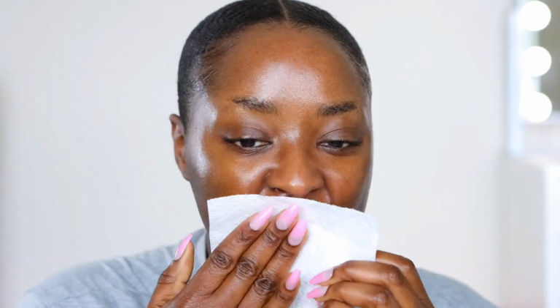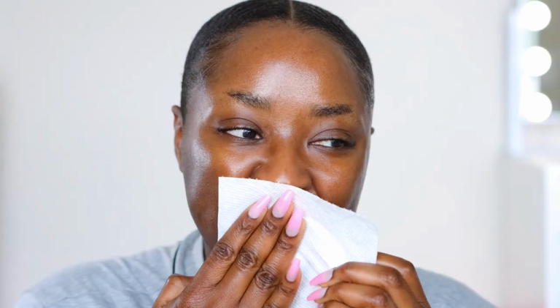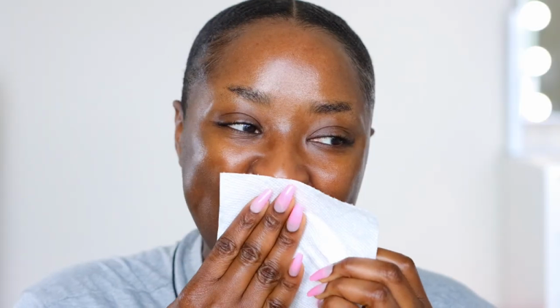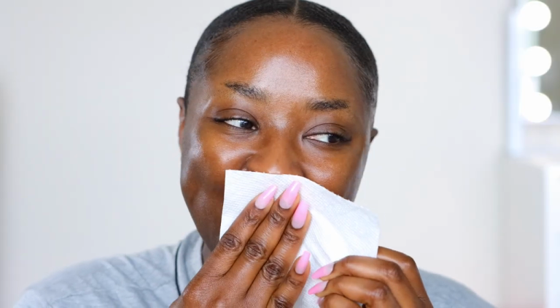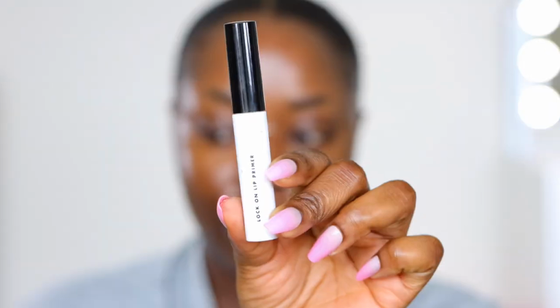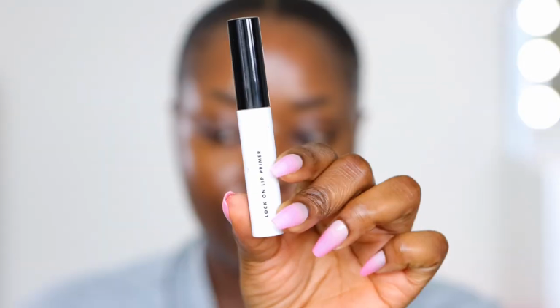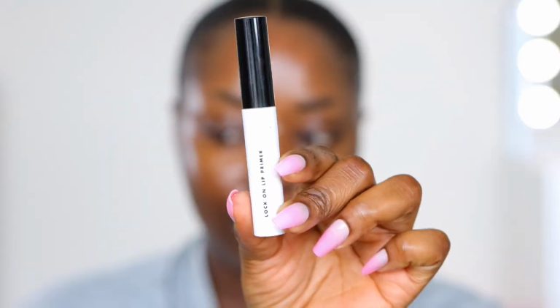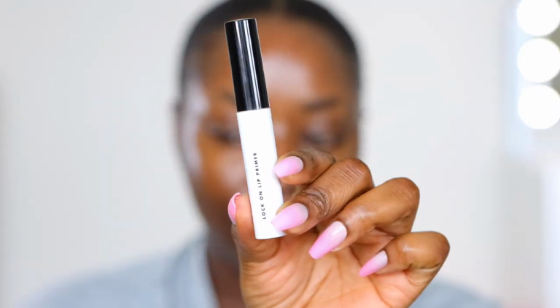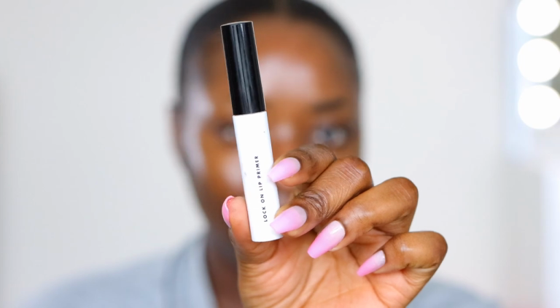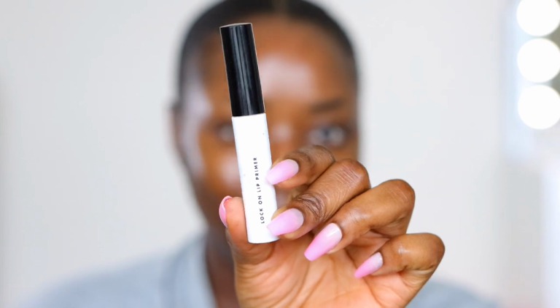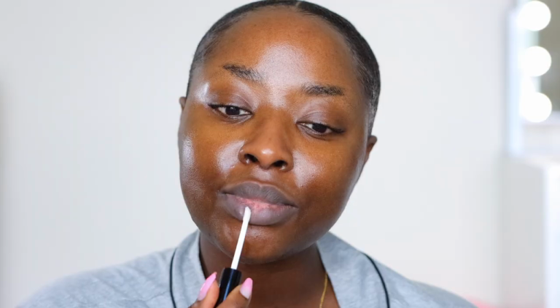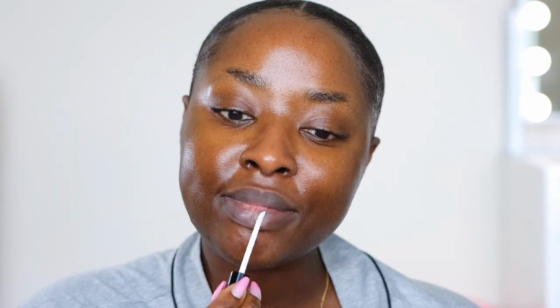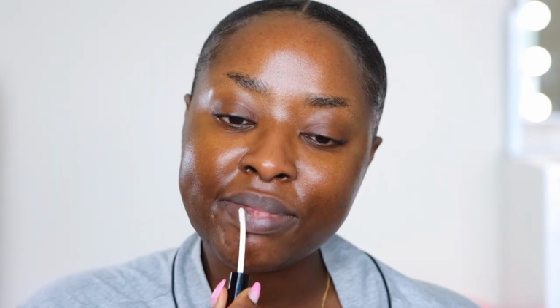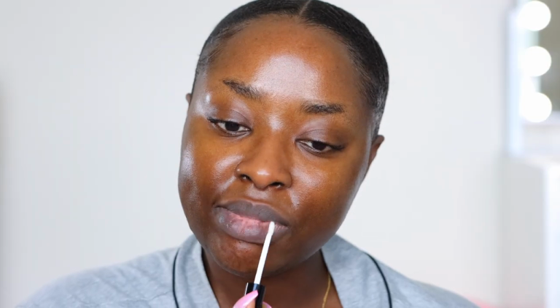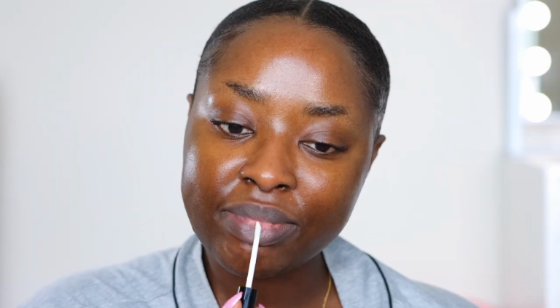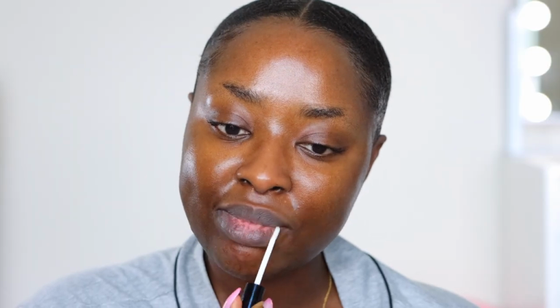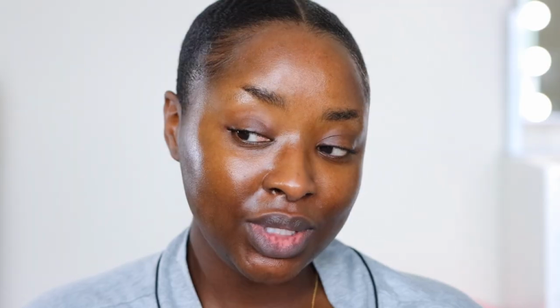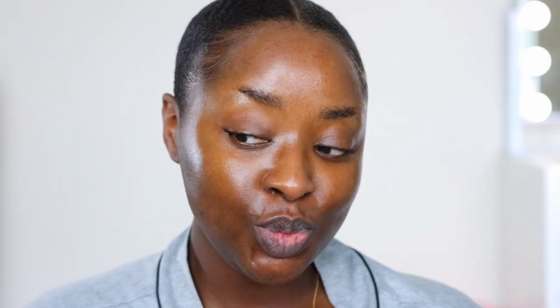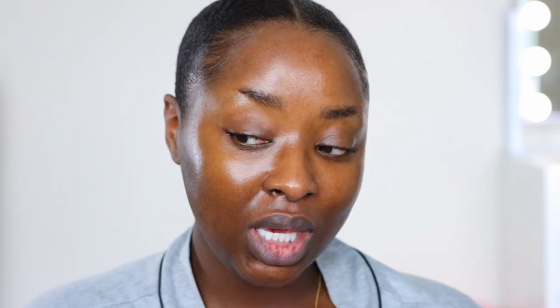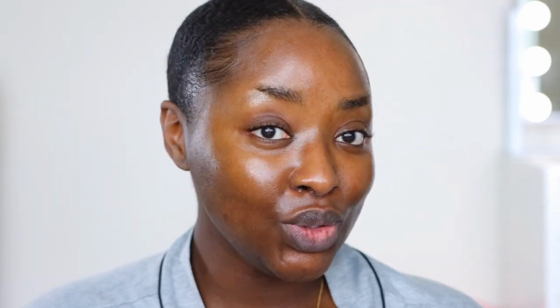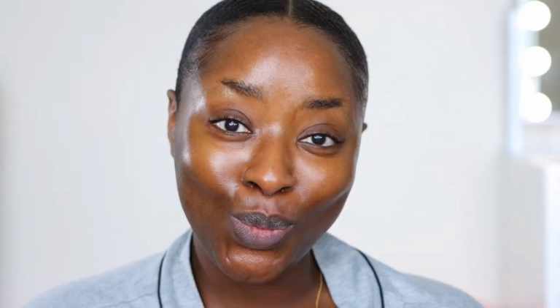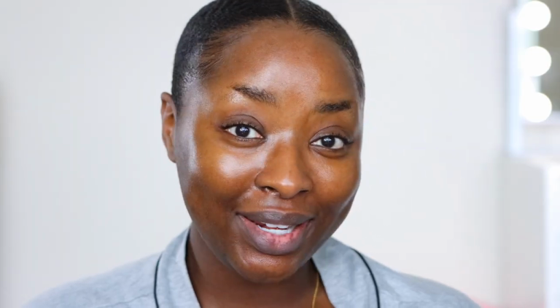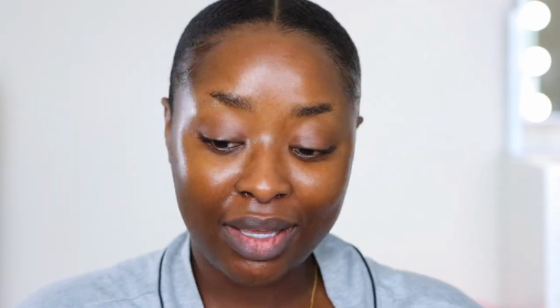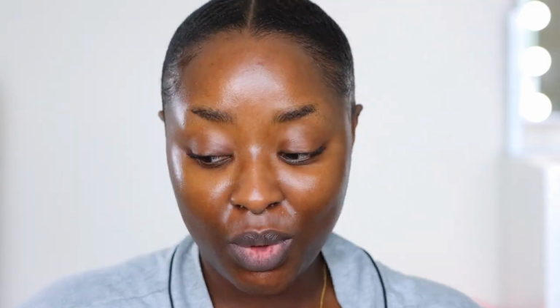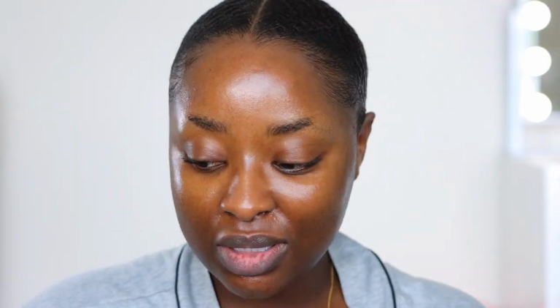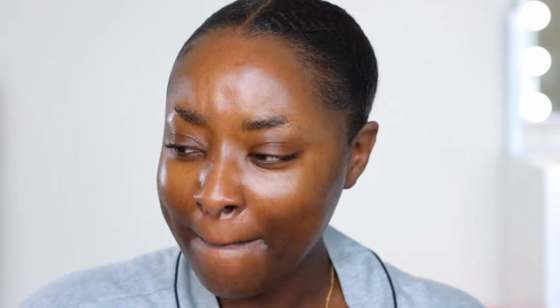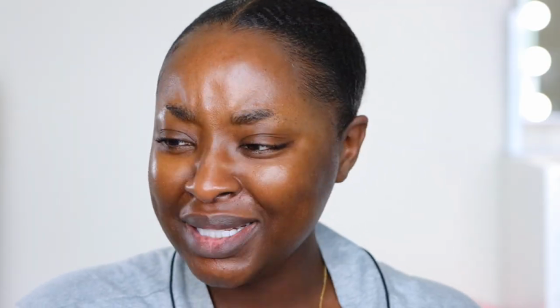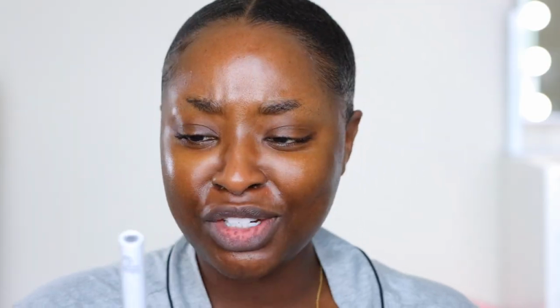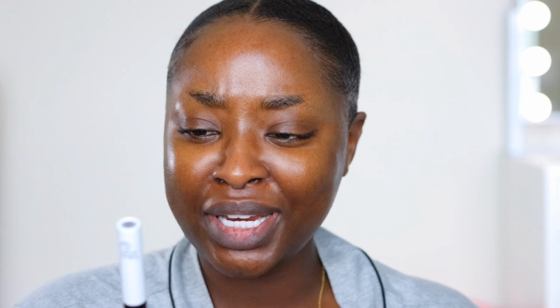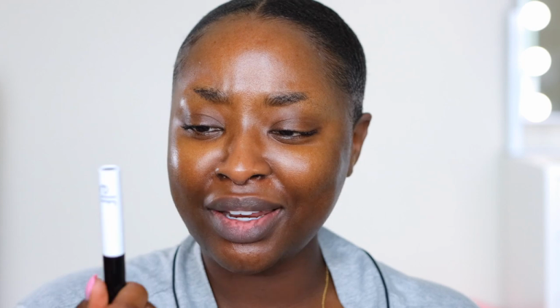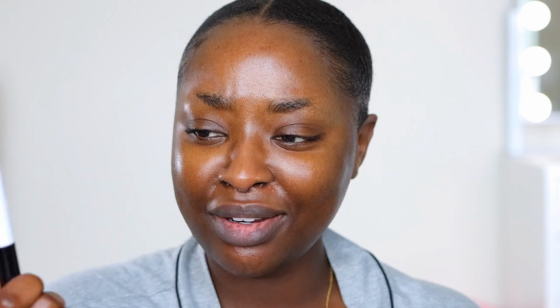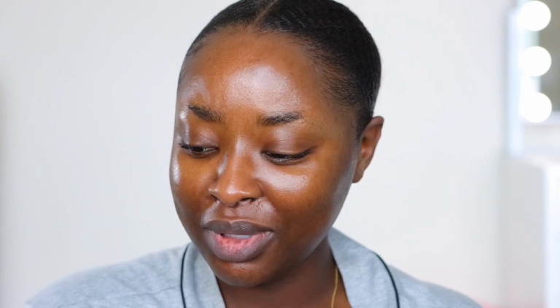First, I'm going to use the e.l.f. Cosmetics Lock-On Lip Primer. I always use this because why not? And it works. This is actually running out — I need another one.